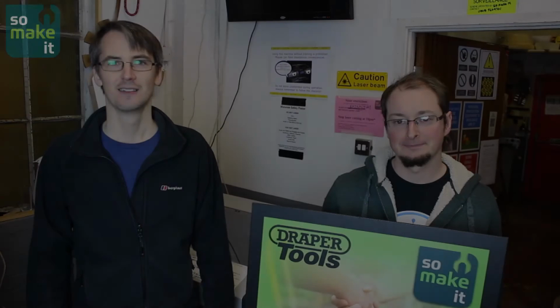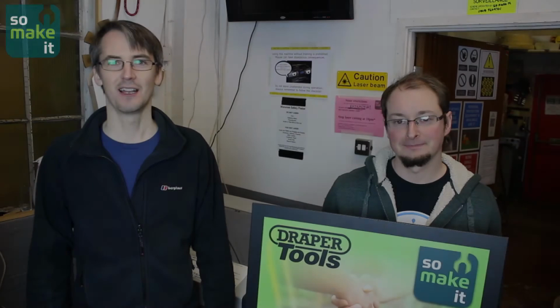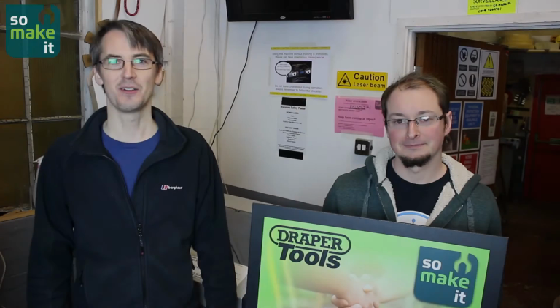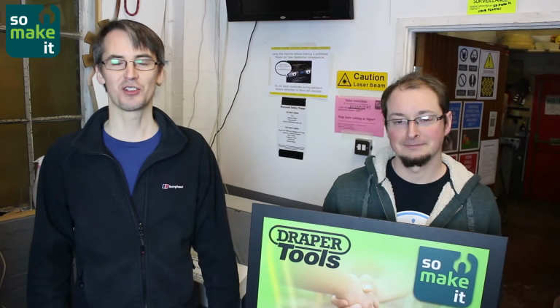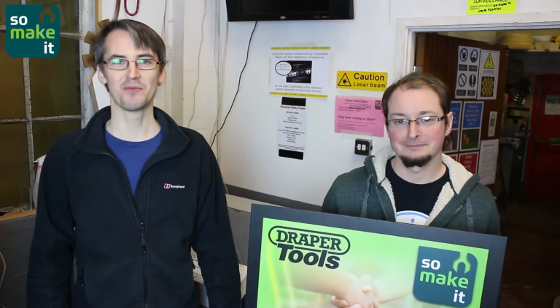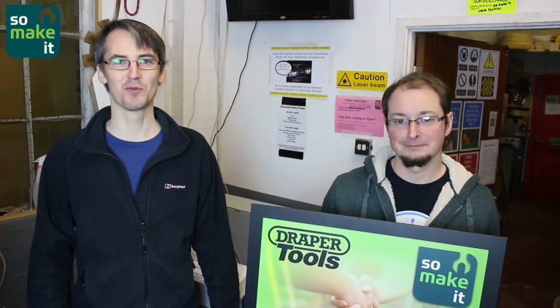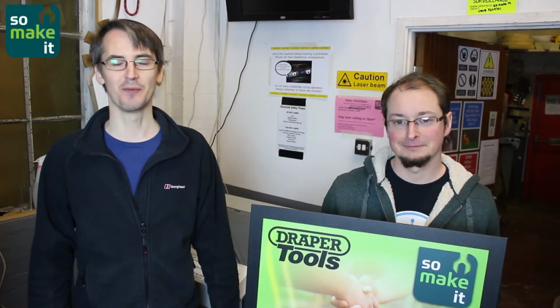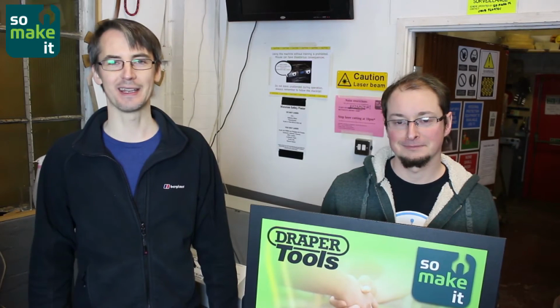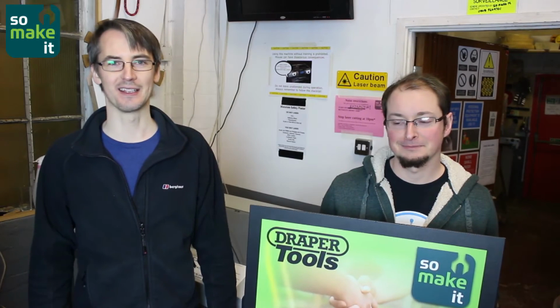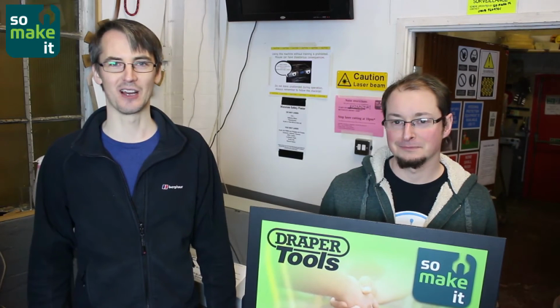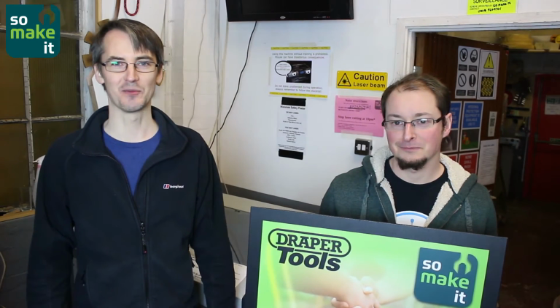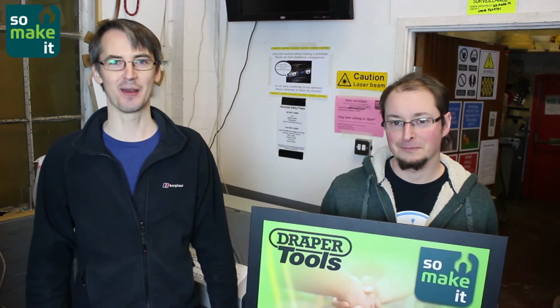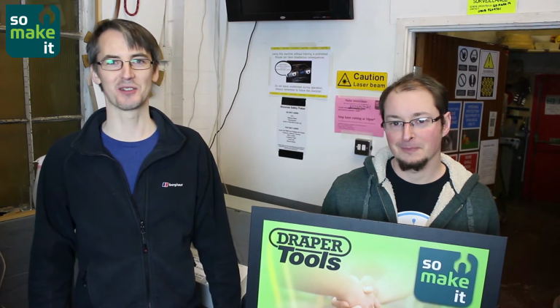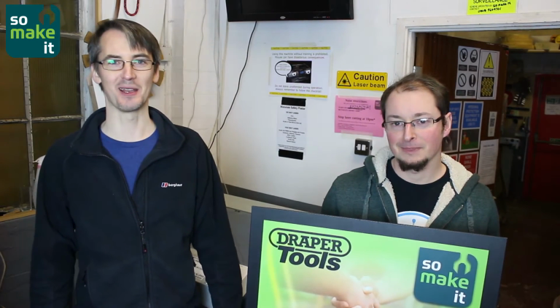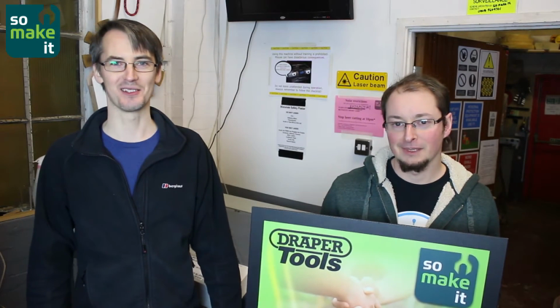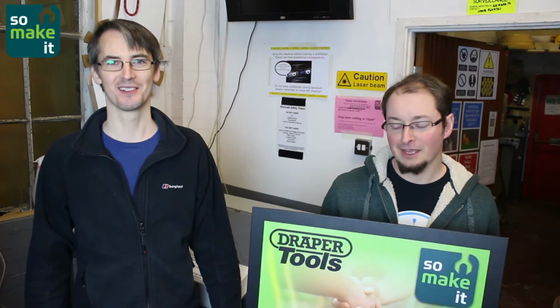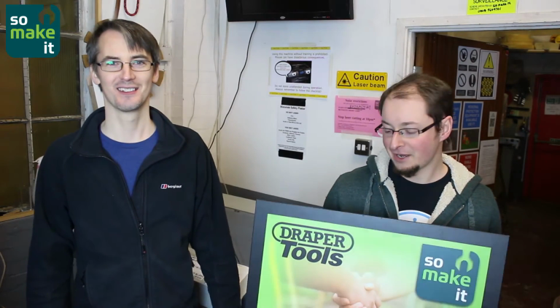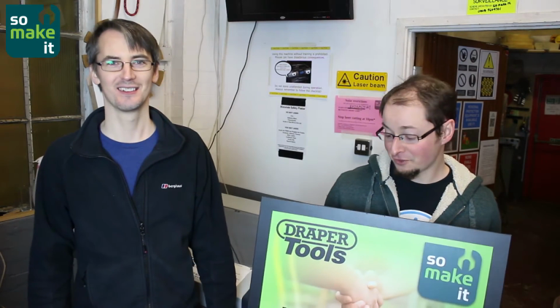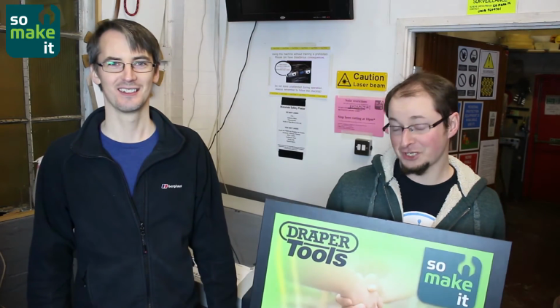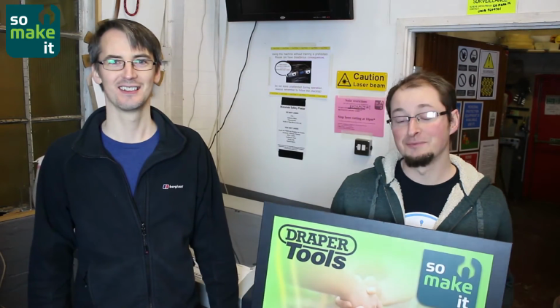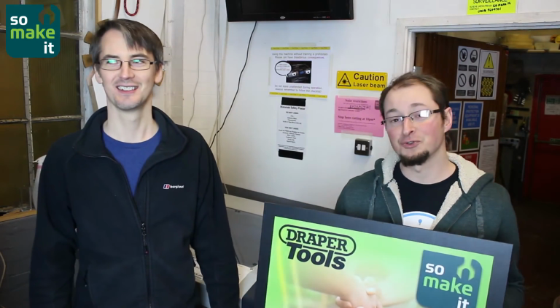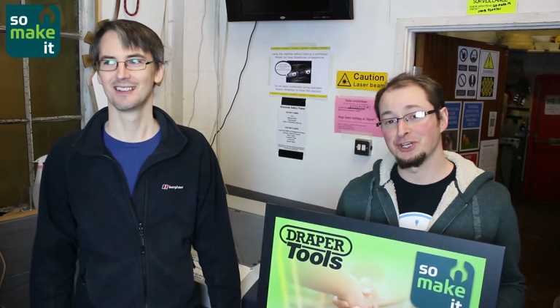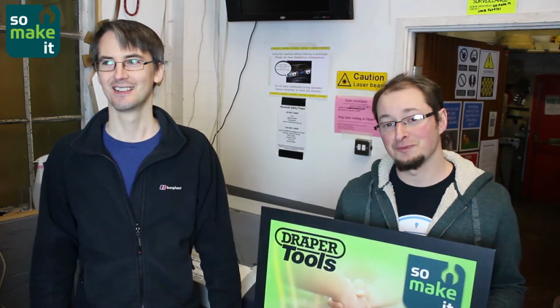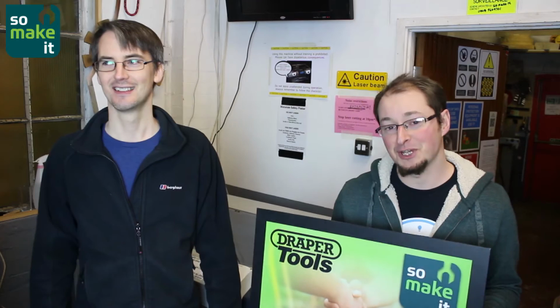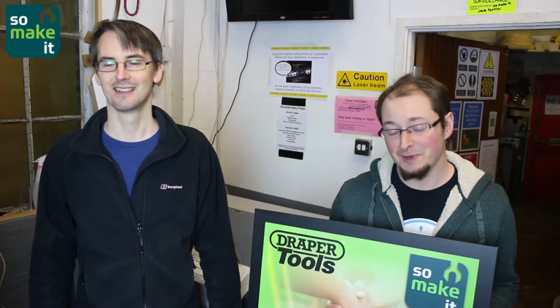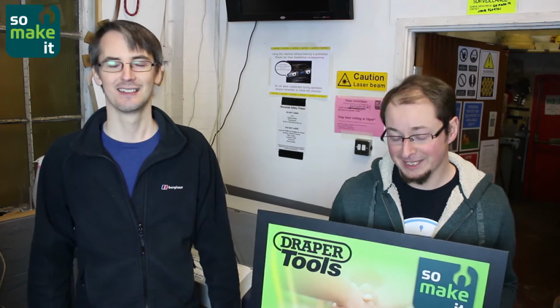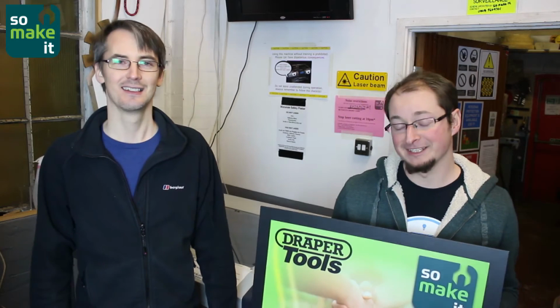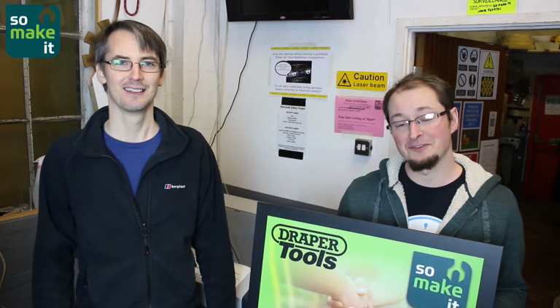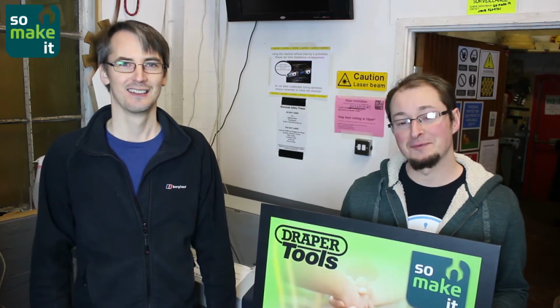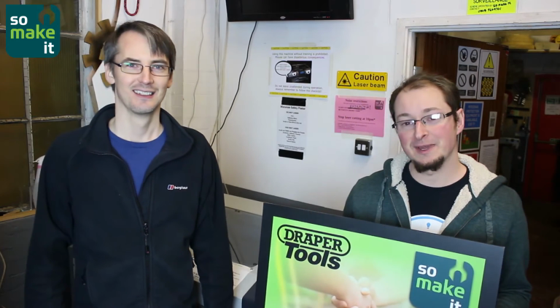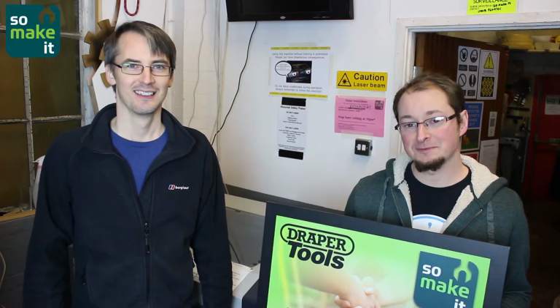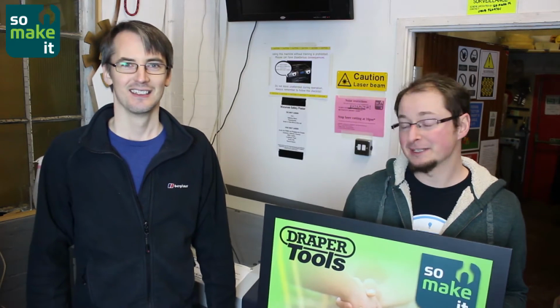Hello, it's James from SoMakeIt, the Southampton Makerspace. And other James, also from SoMakeIt, Southampton Makerspace.